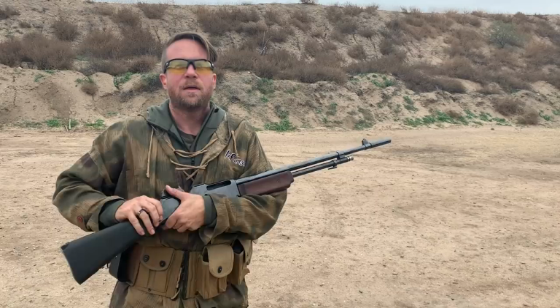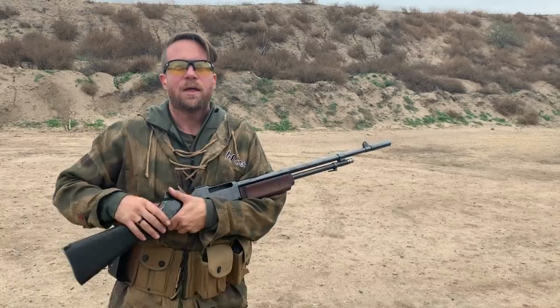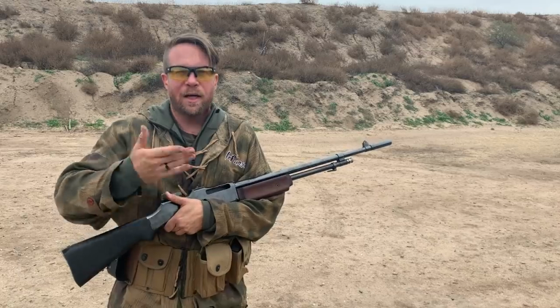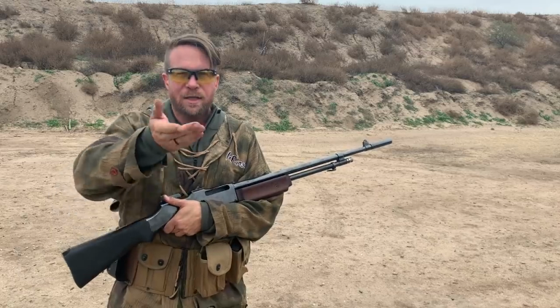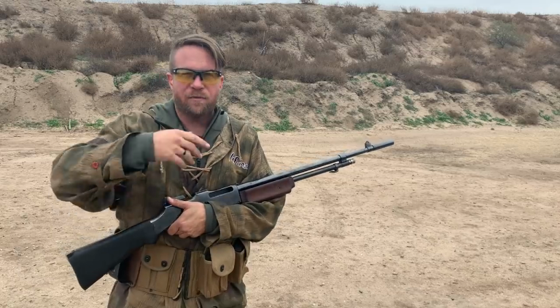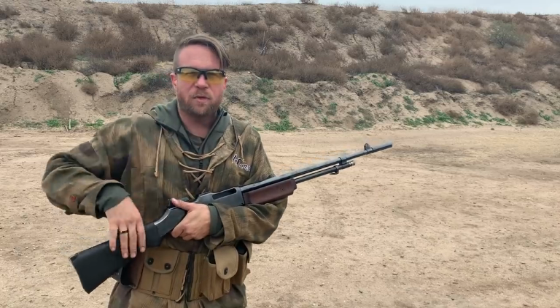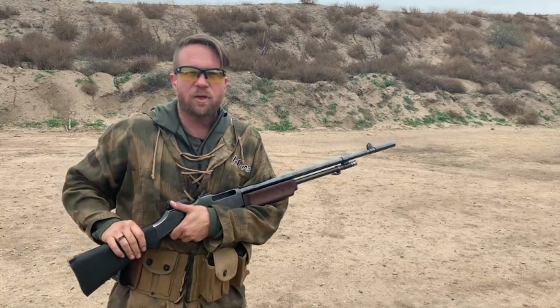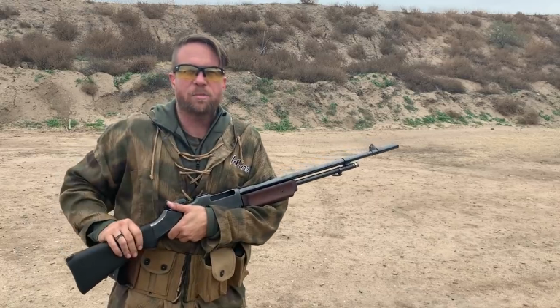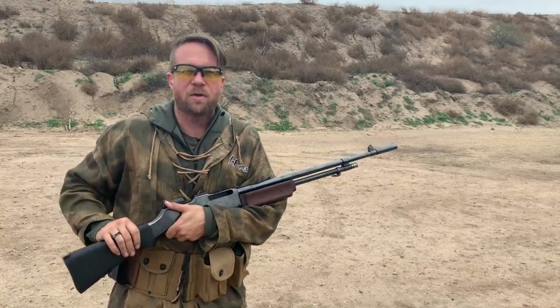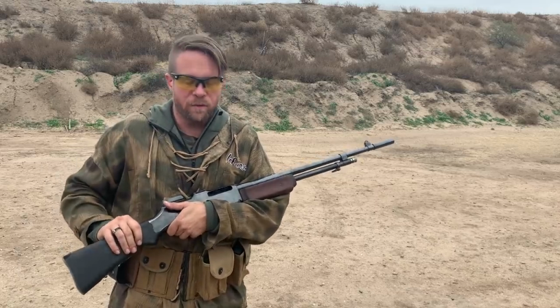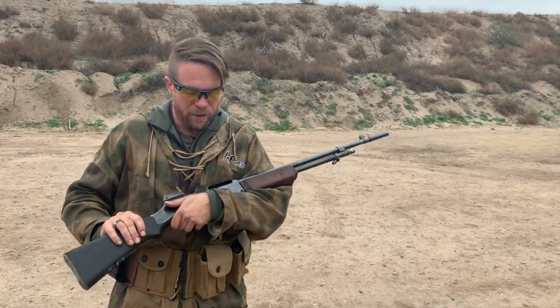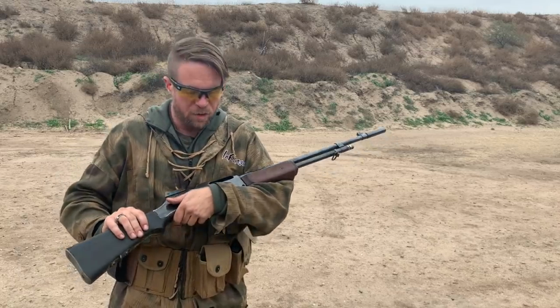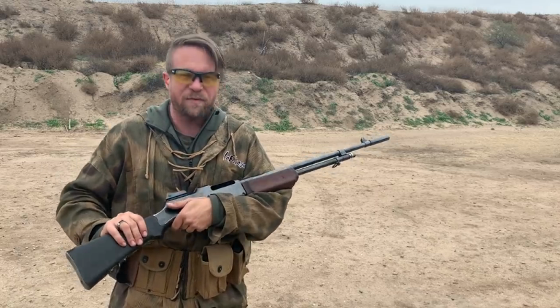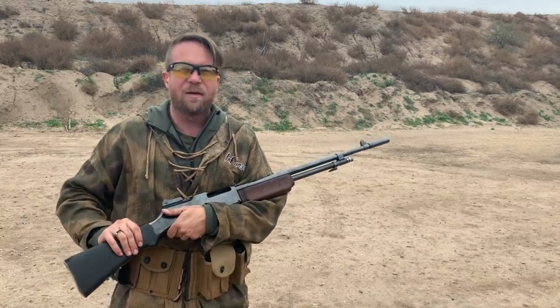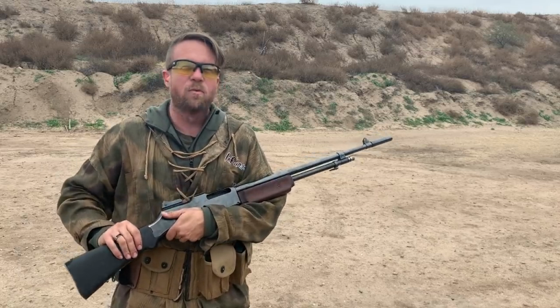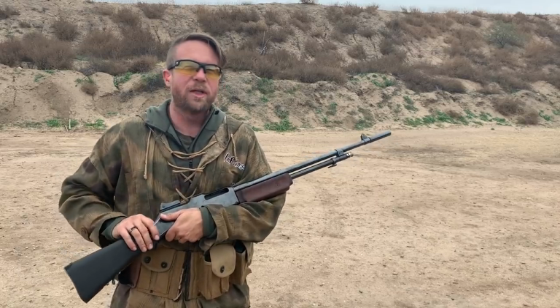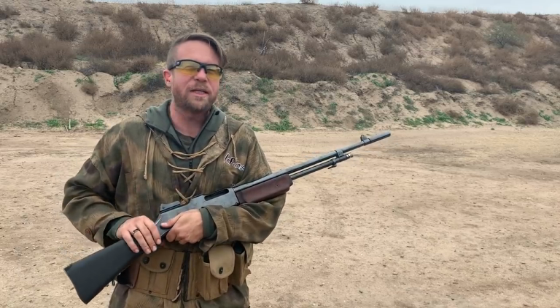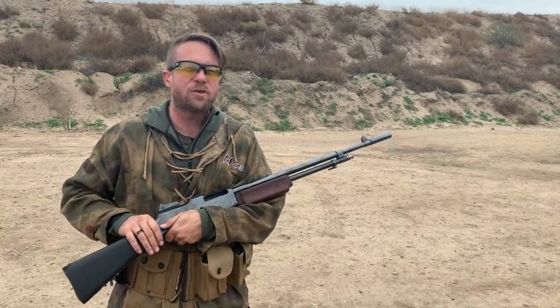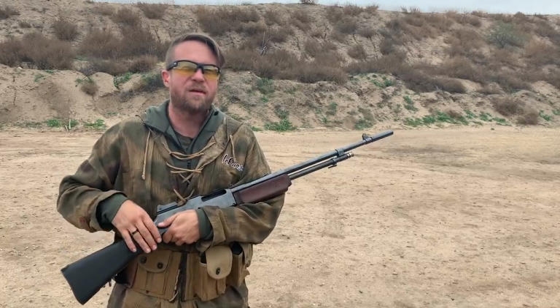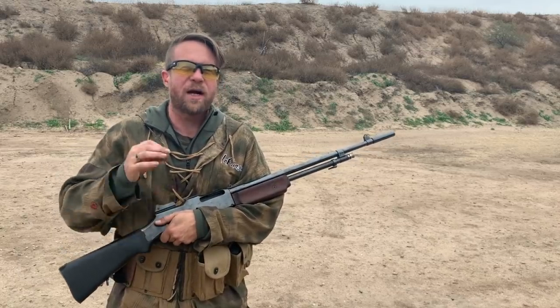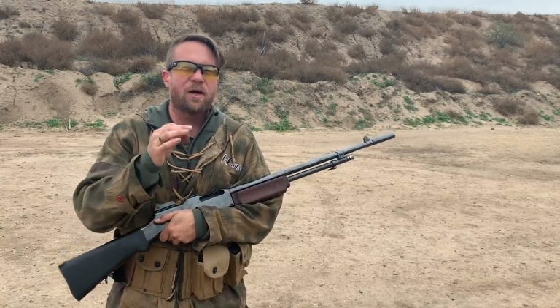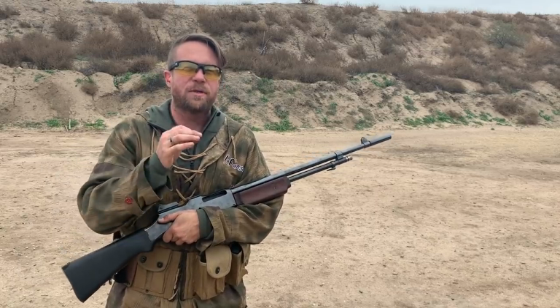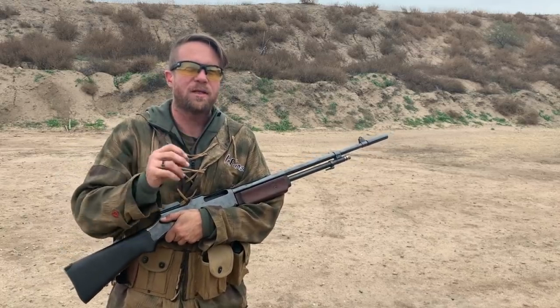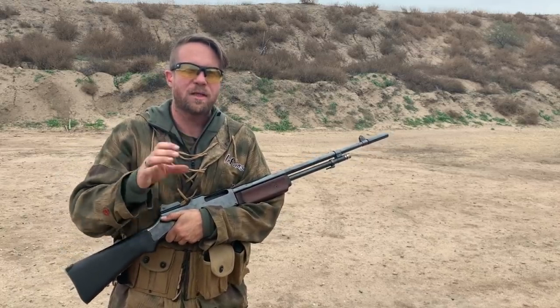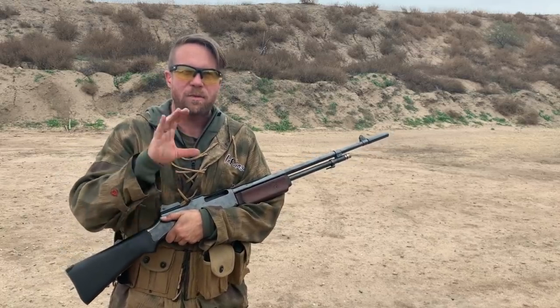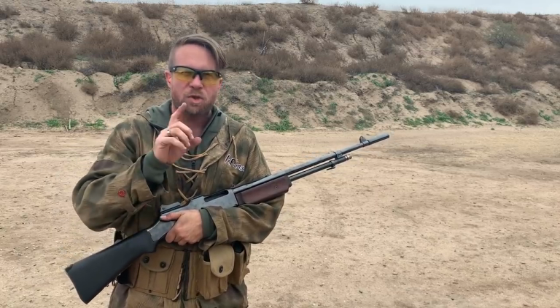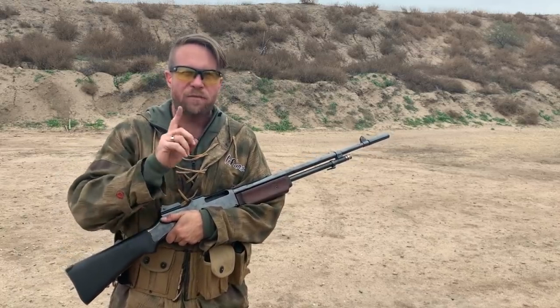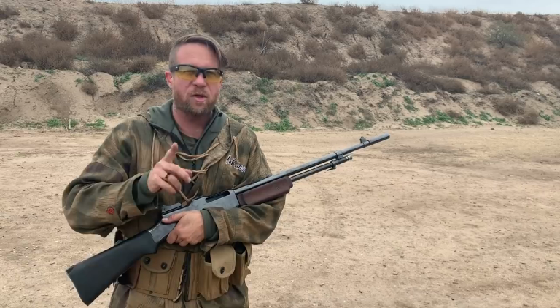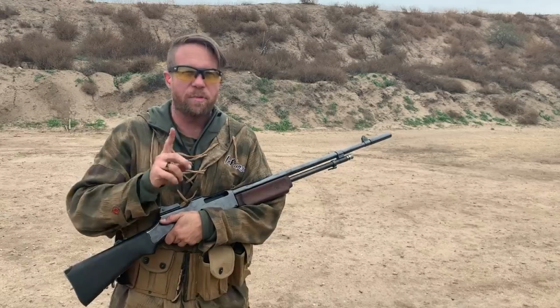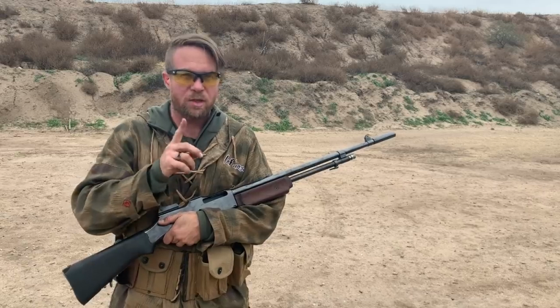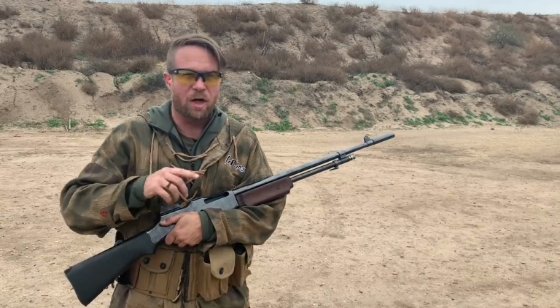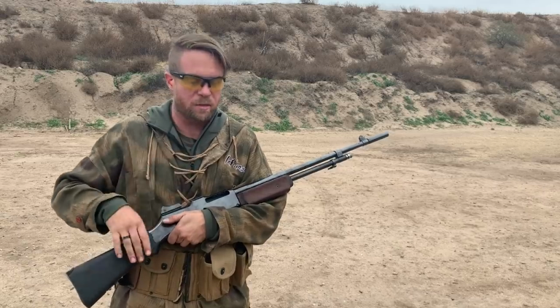Hey guys, thank you for tuning in to an episode of InRange. We've got a really interesting firearm today. This is going to be a short video, but it's awesome.